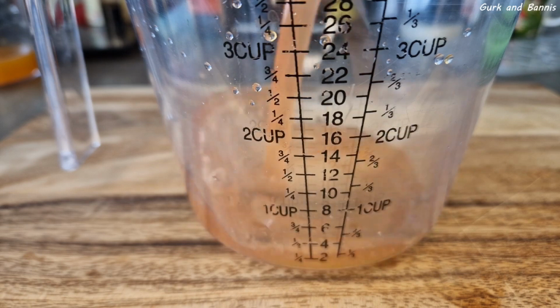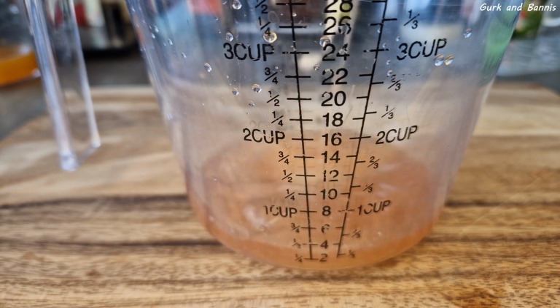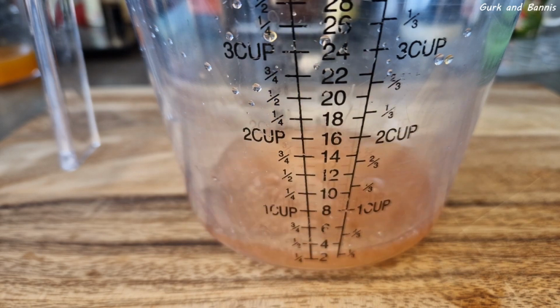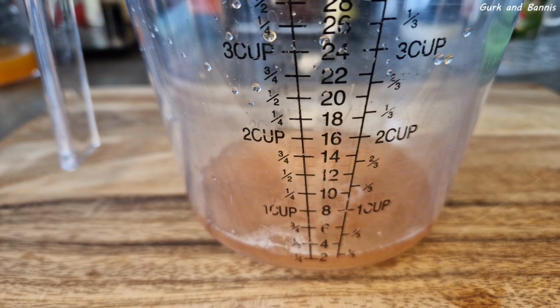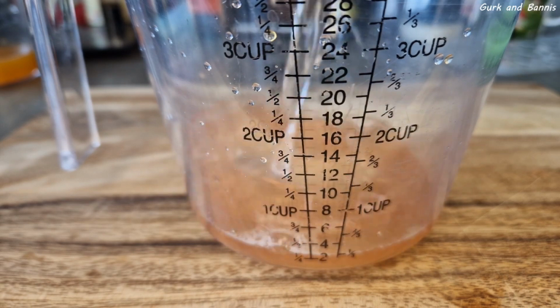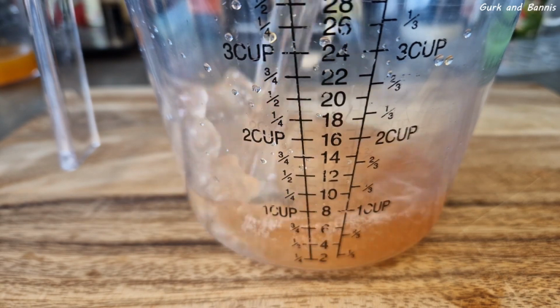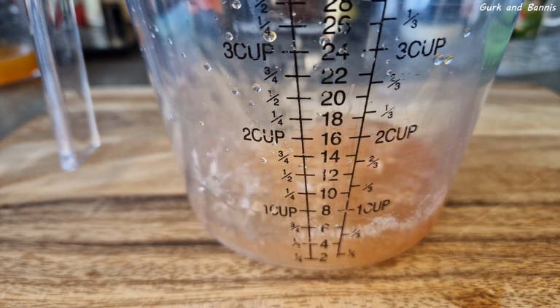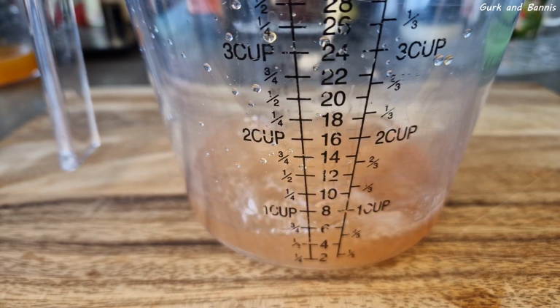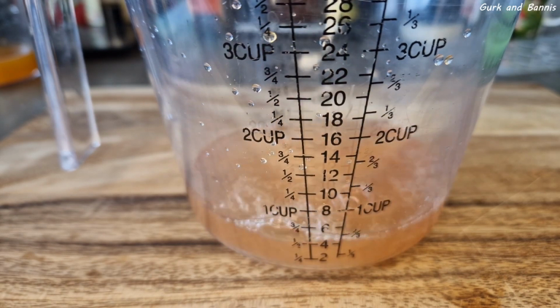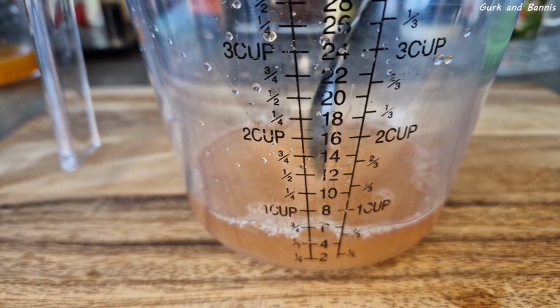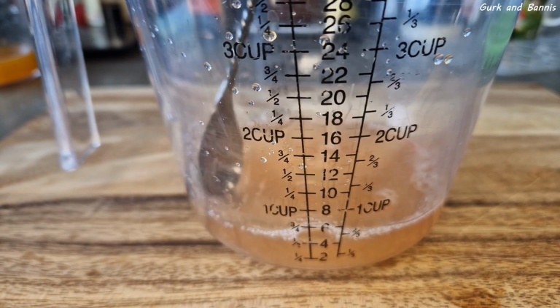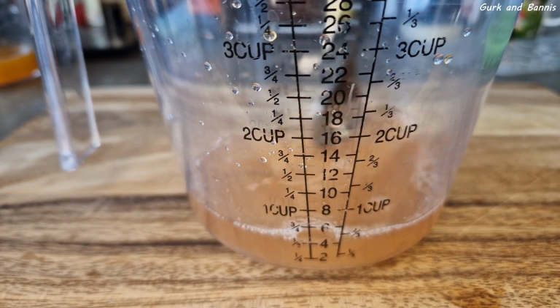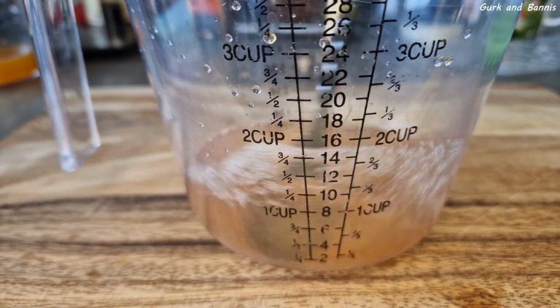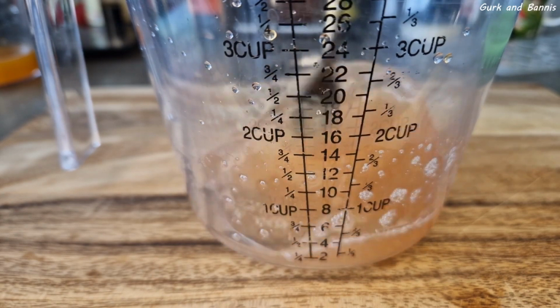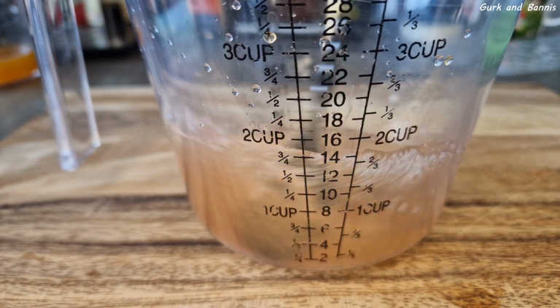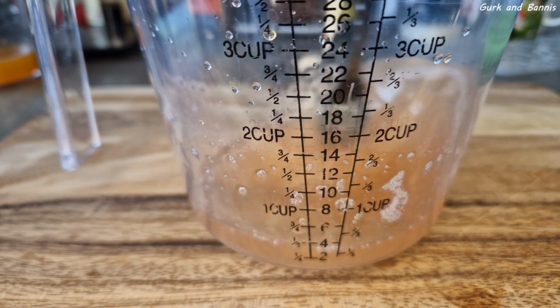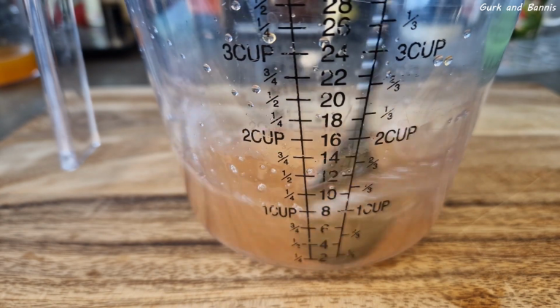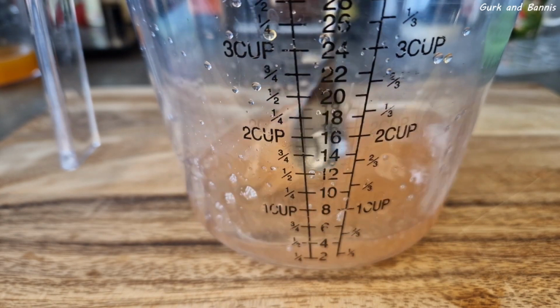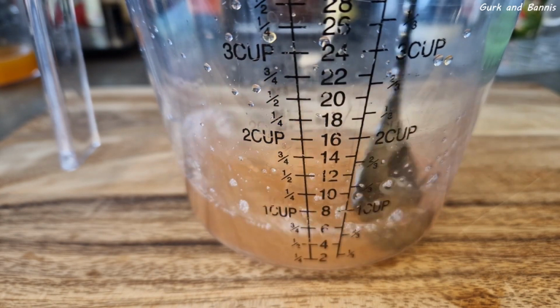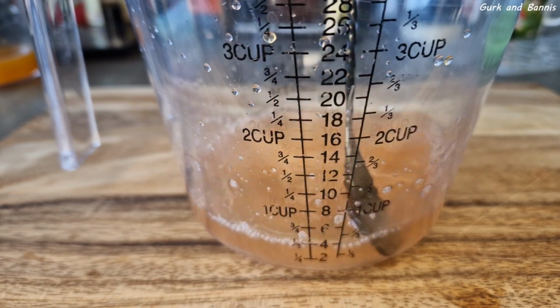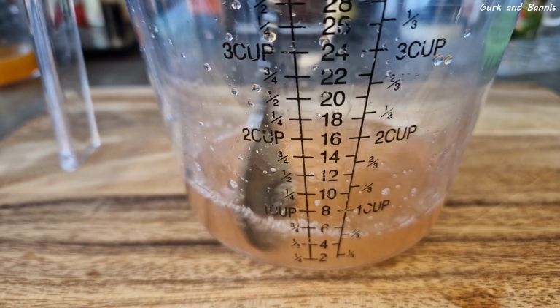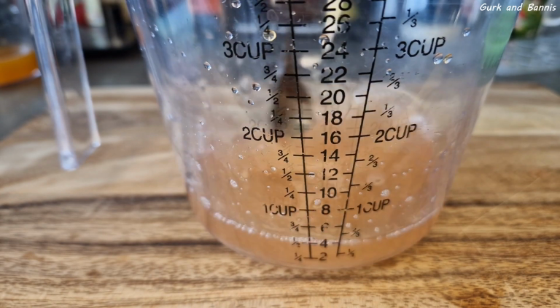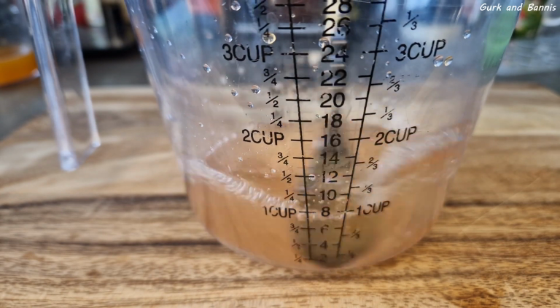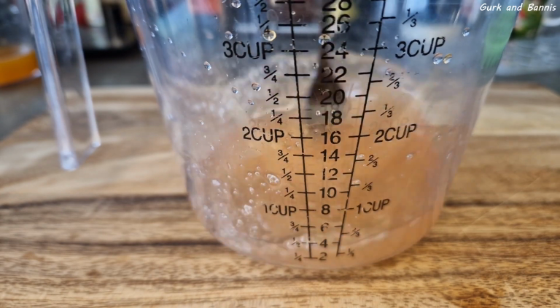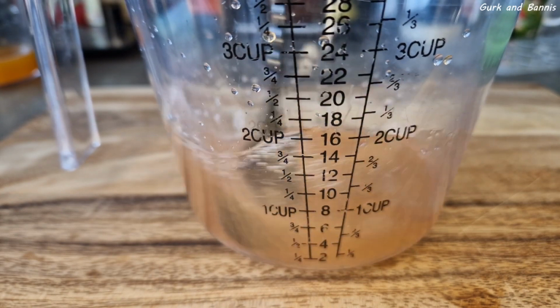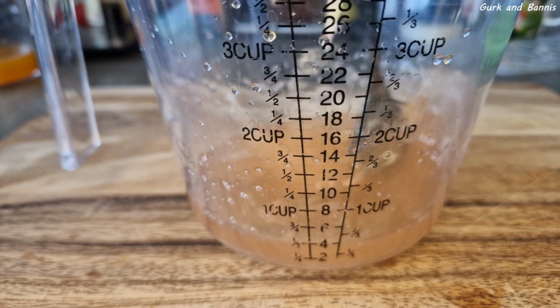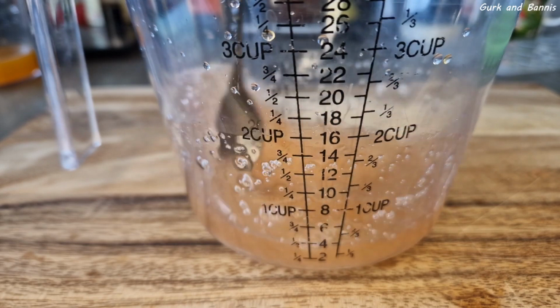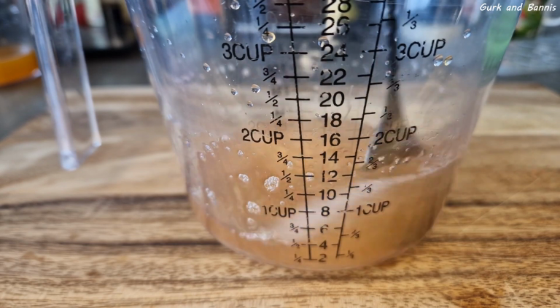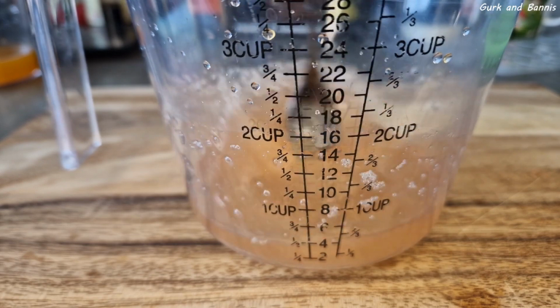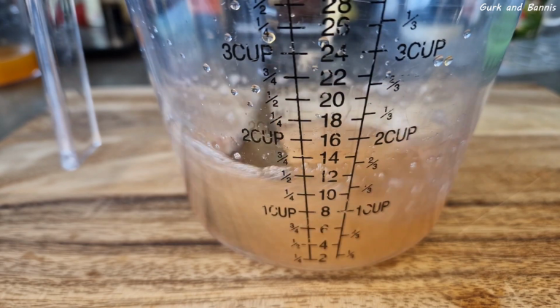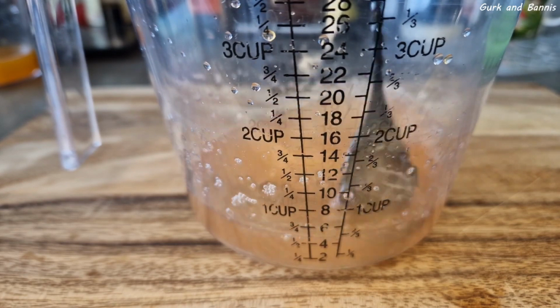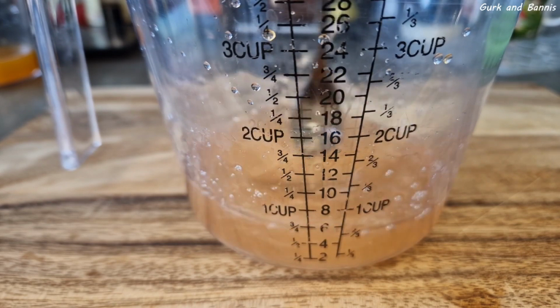We also did one with rhubarb, so add 2 ounces of rhubarb syrup and 2 ounces of water and stir it really good.